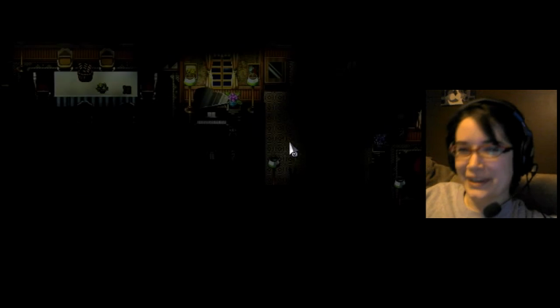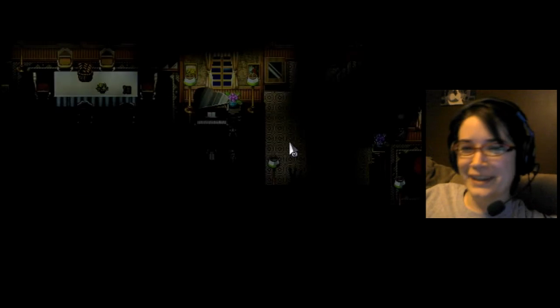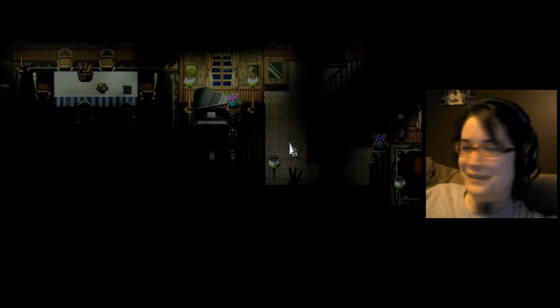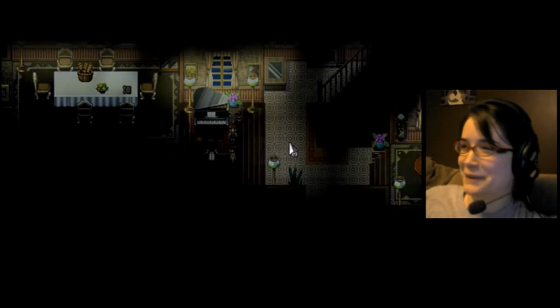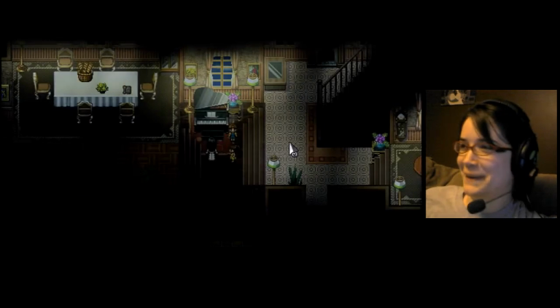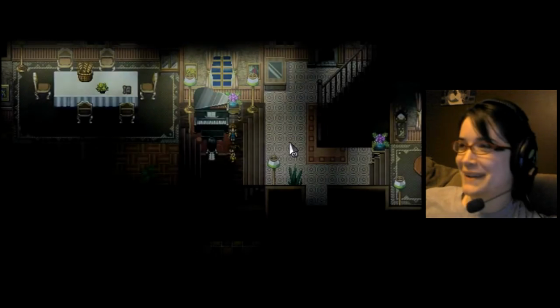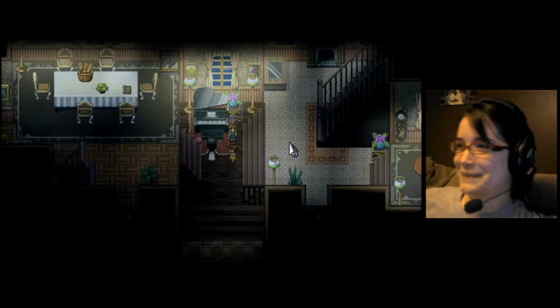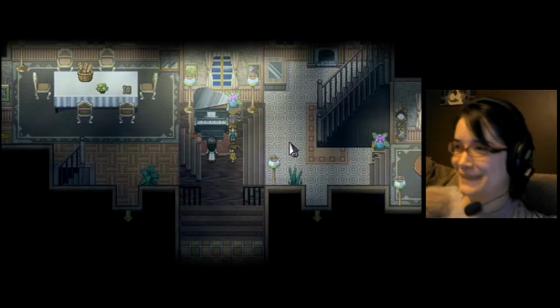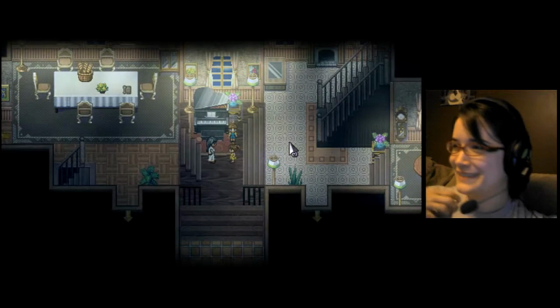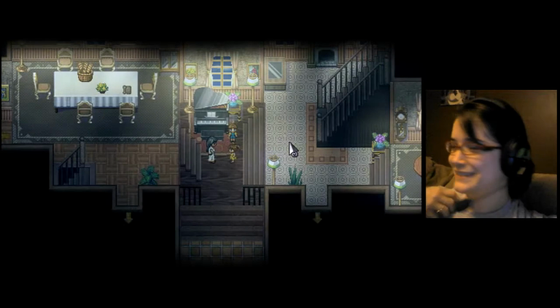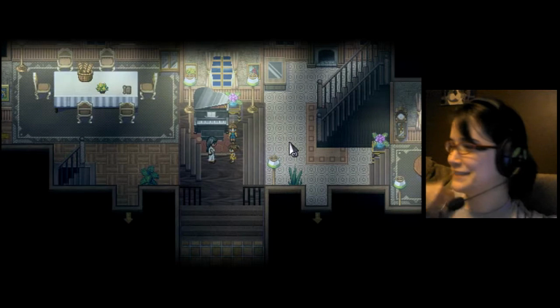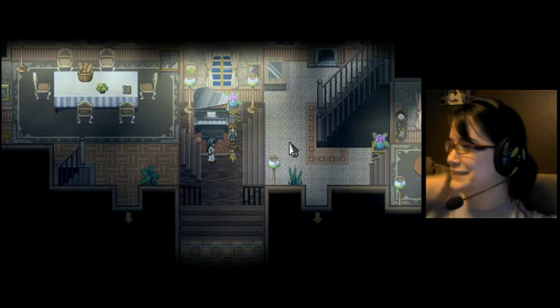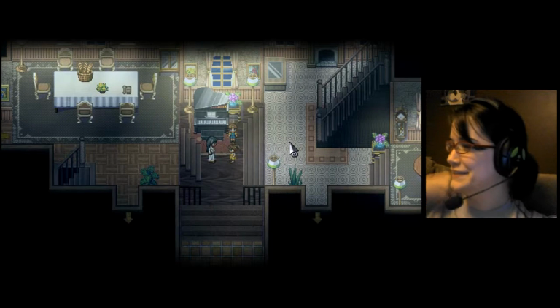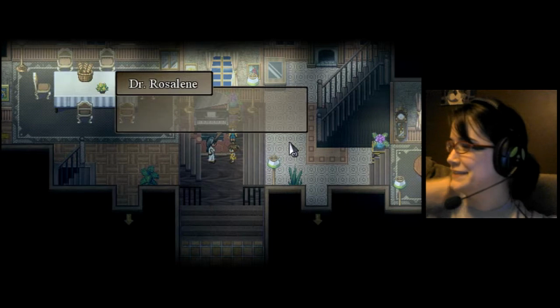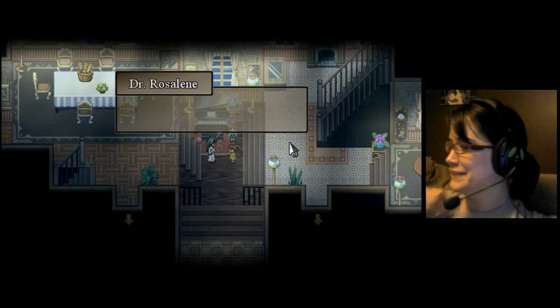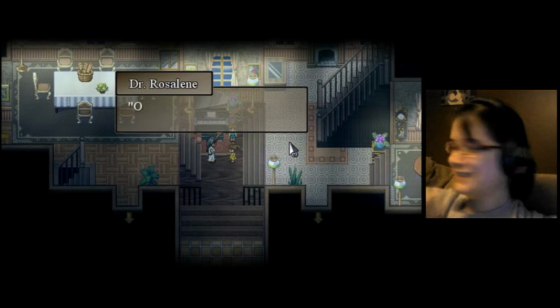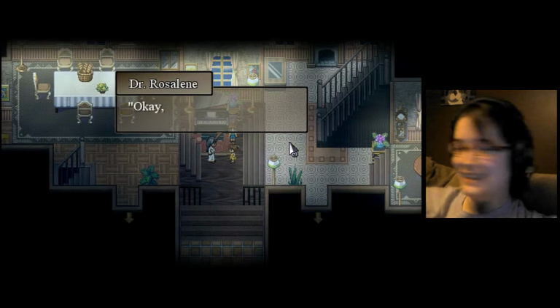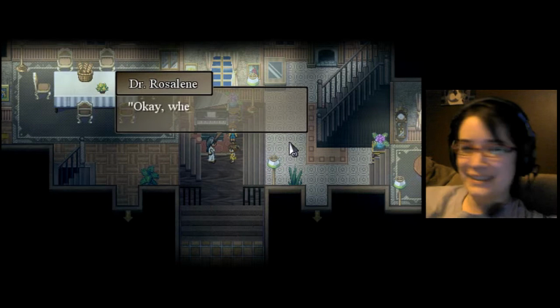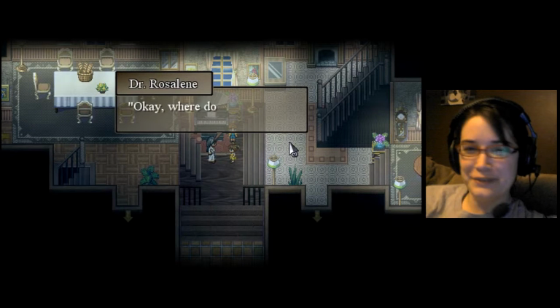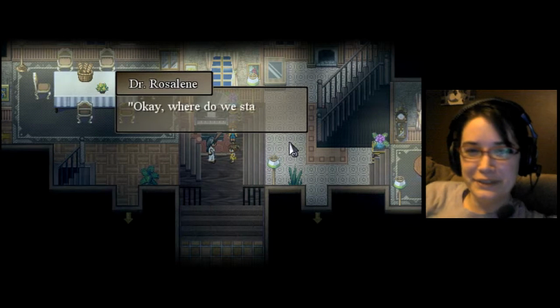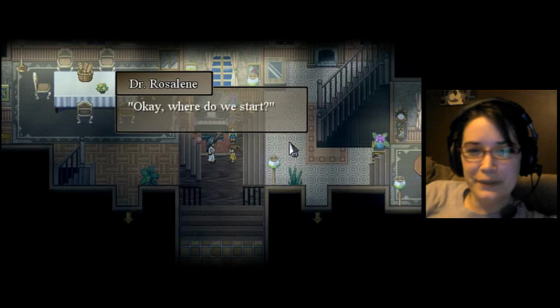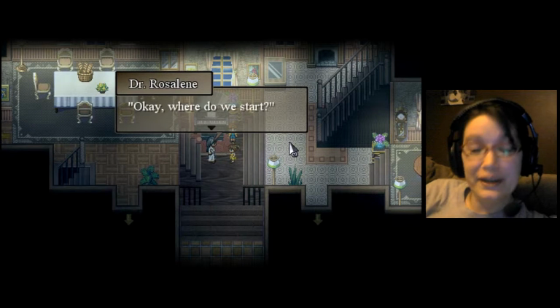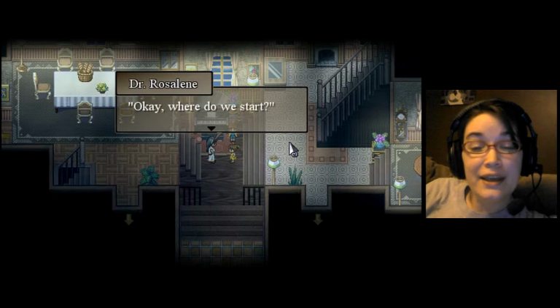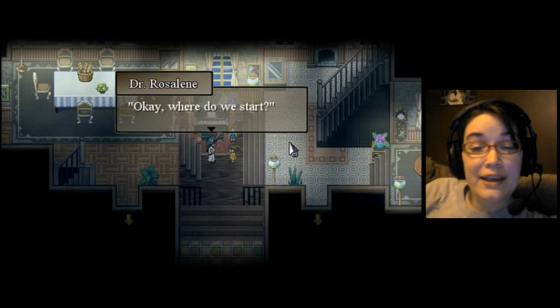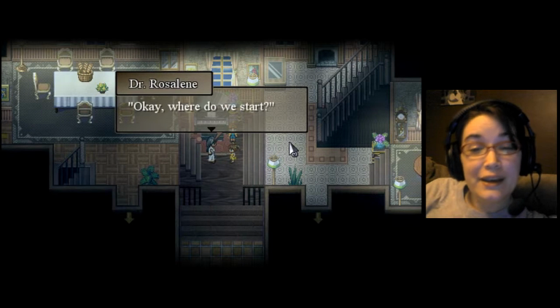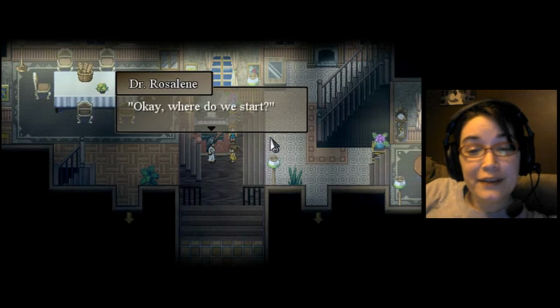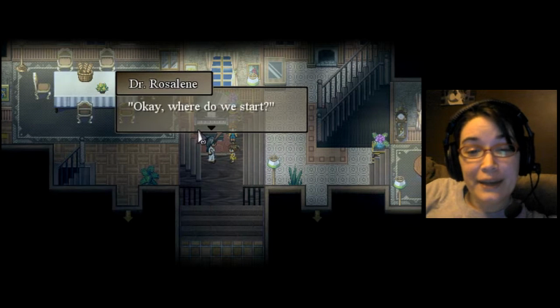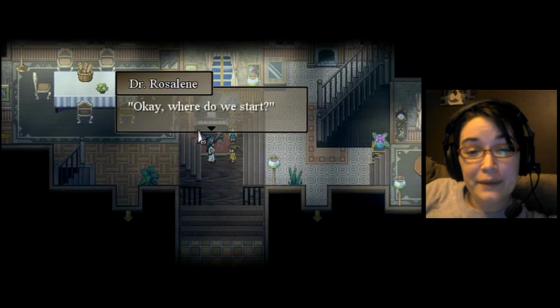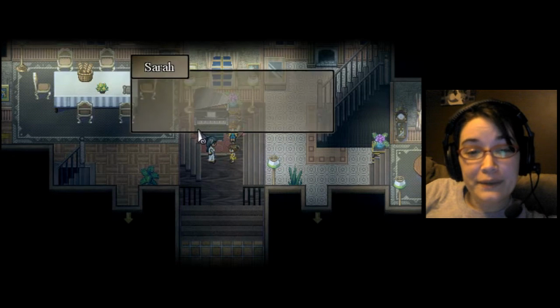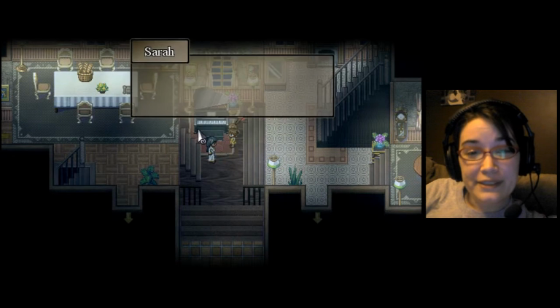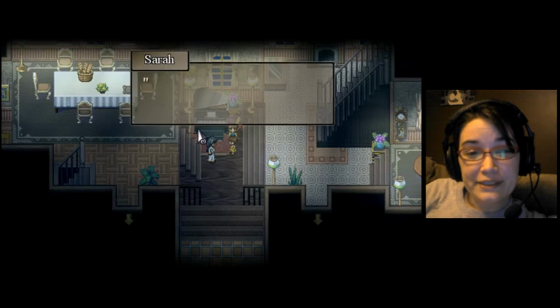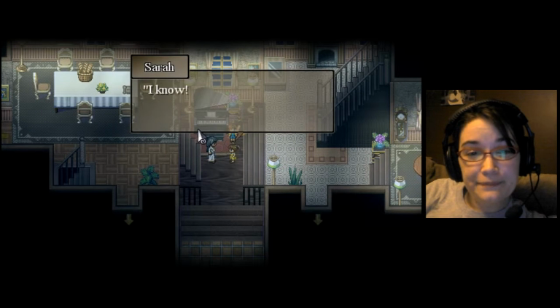Okay, deal then. I don't know why I'm doing the kids' voices weird. Okay, where do we start?